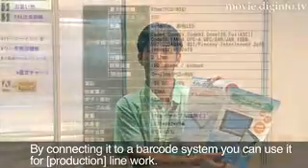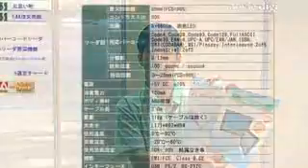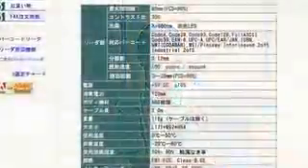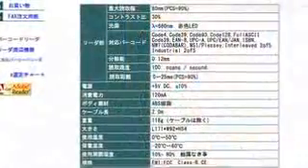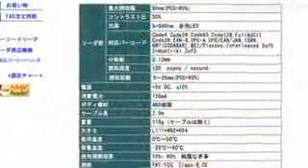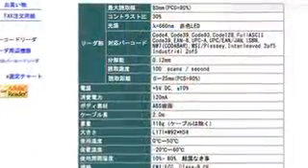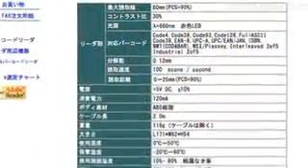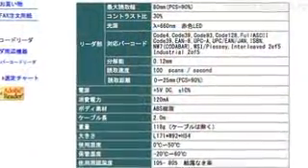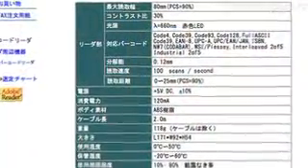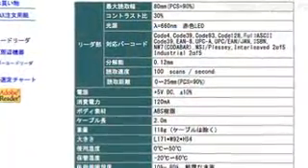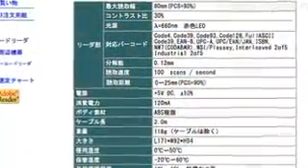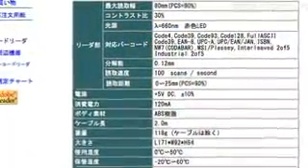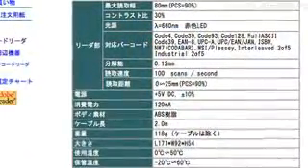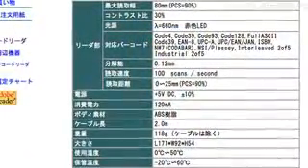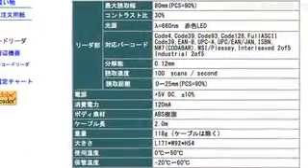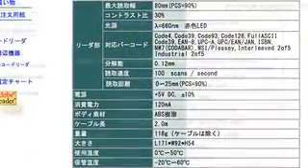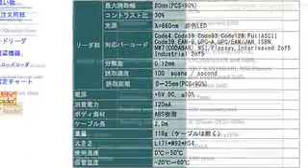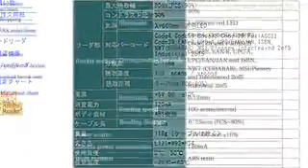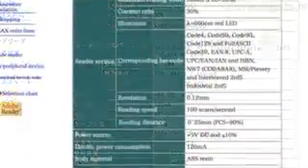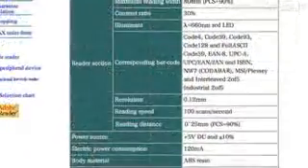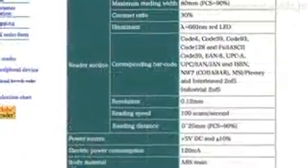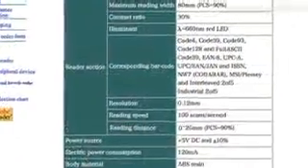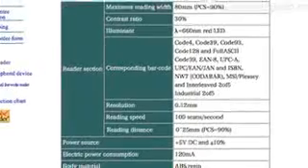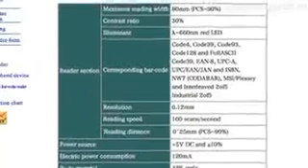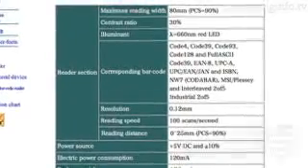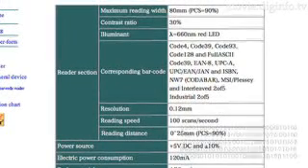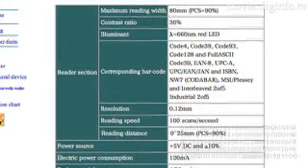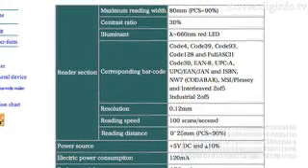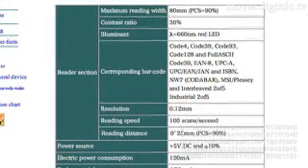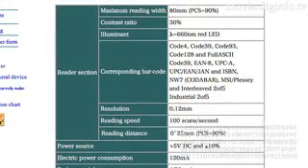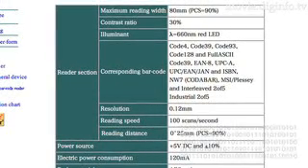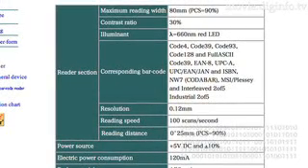The SR800 is priced very competitively at about 6,000 yen. Luke Frohling, Diginfo News.